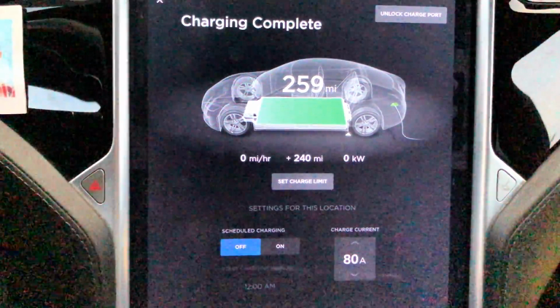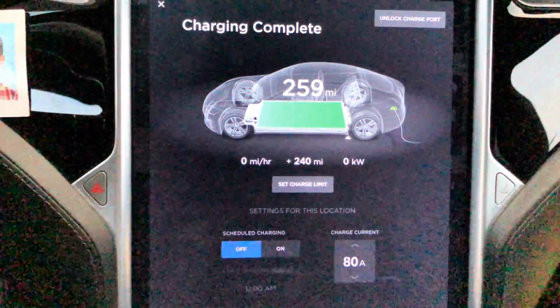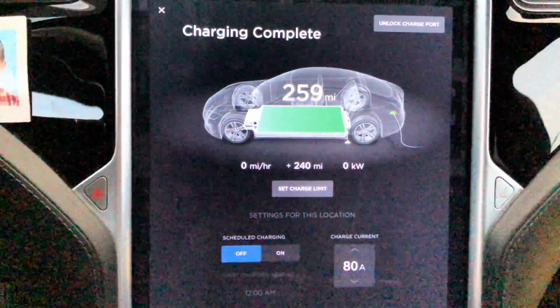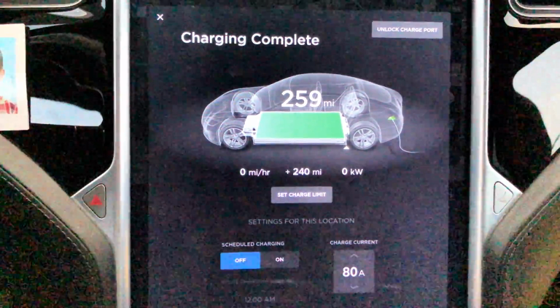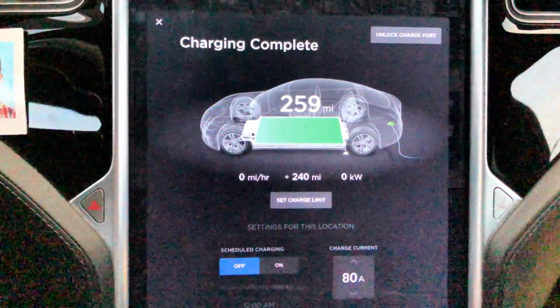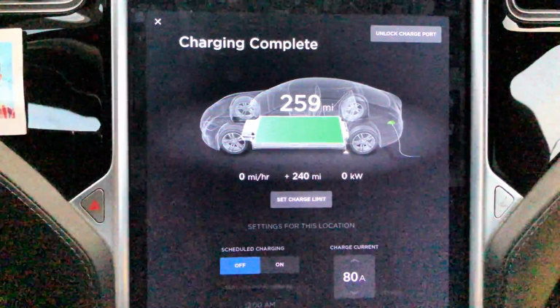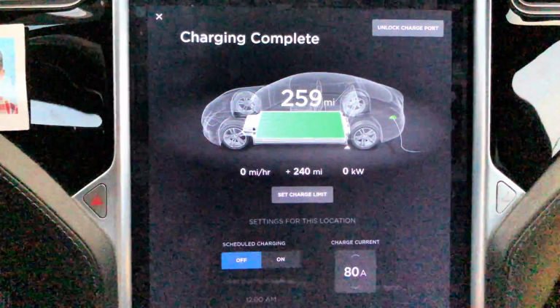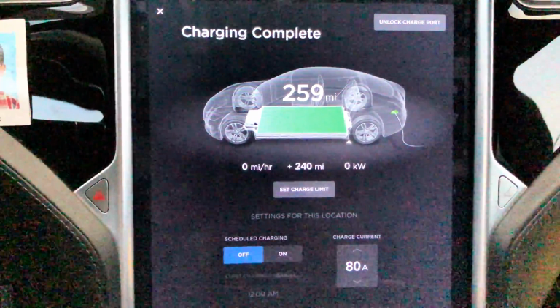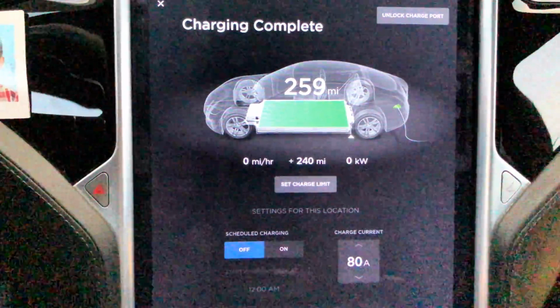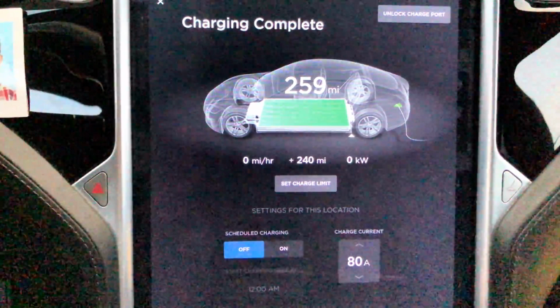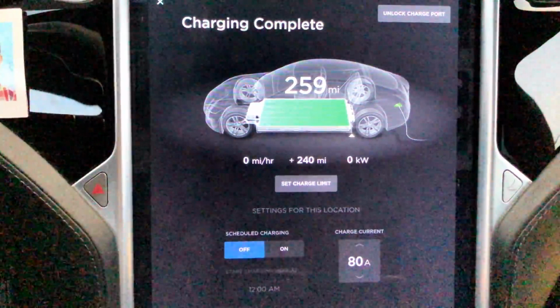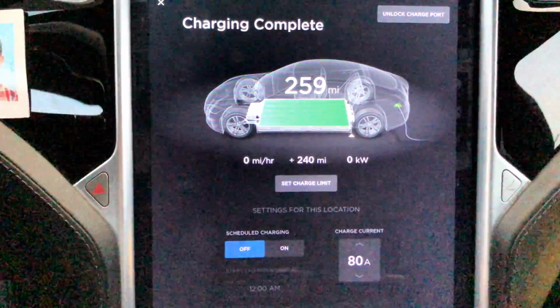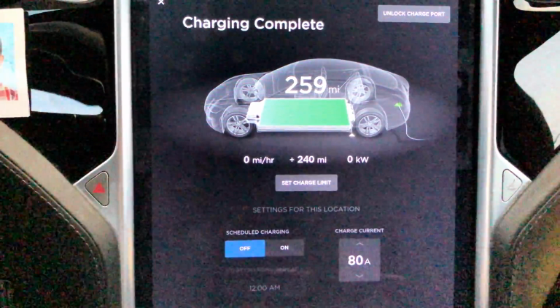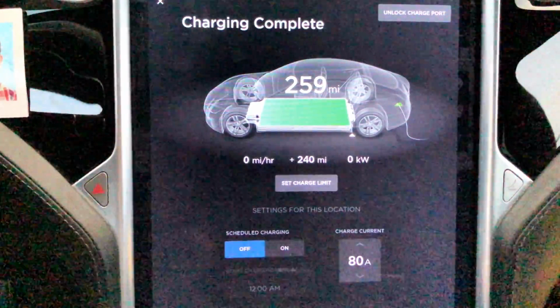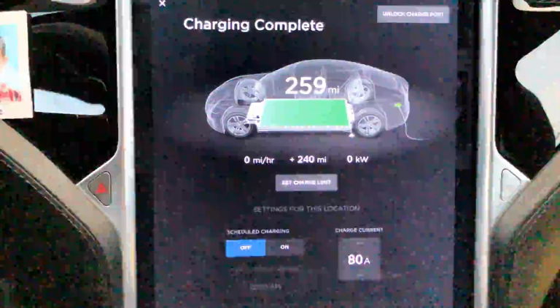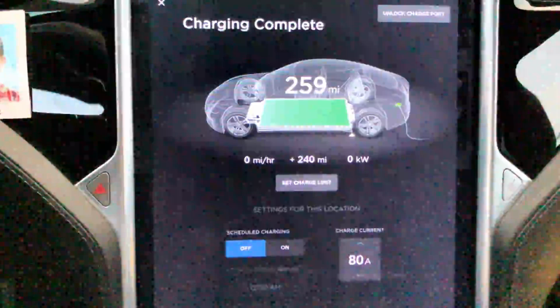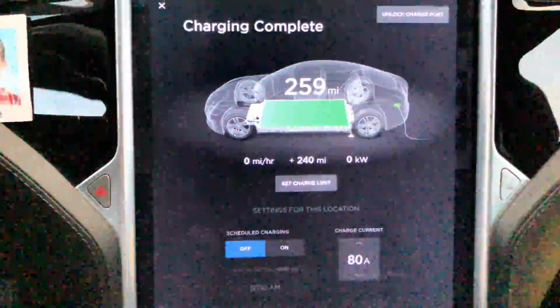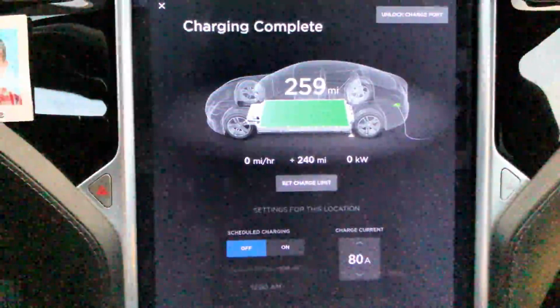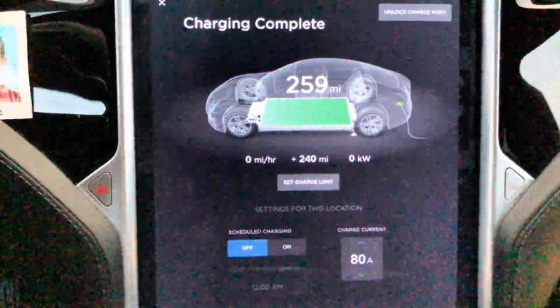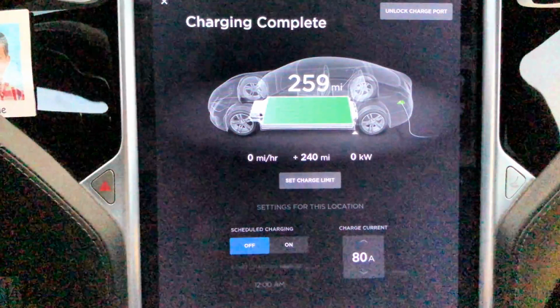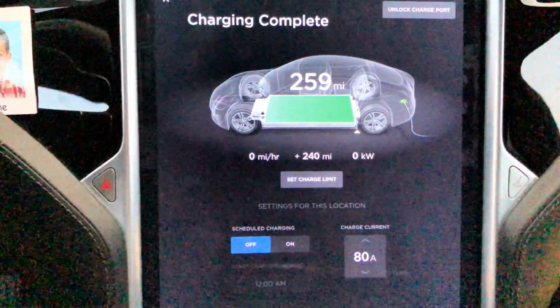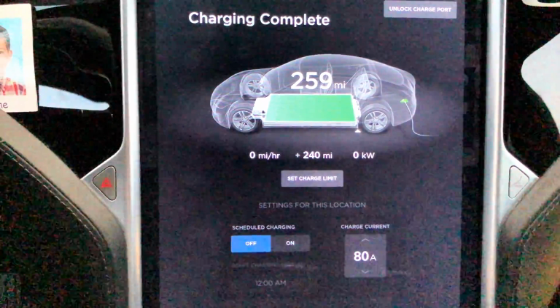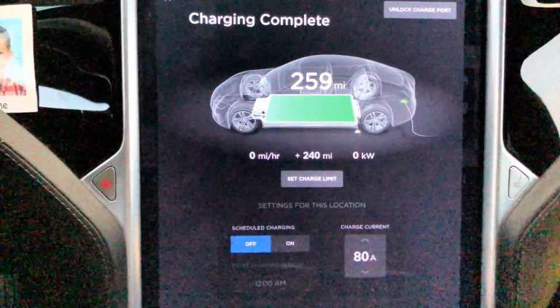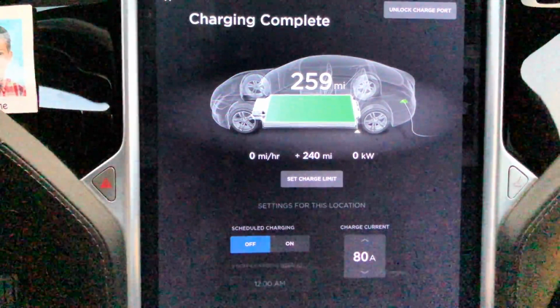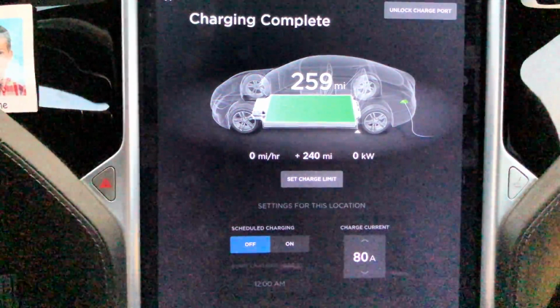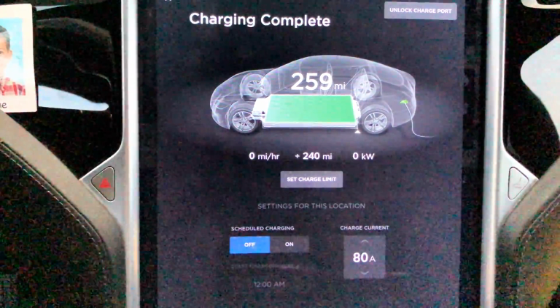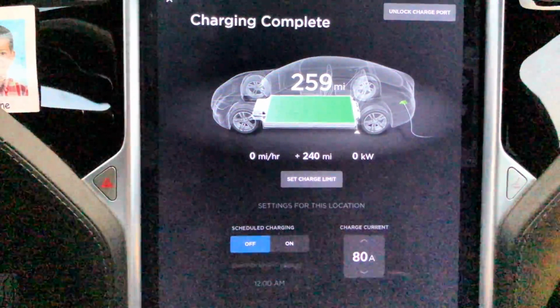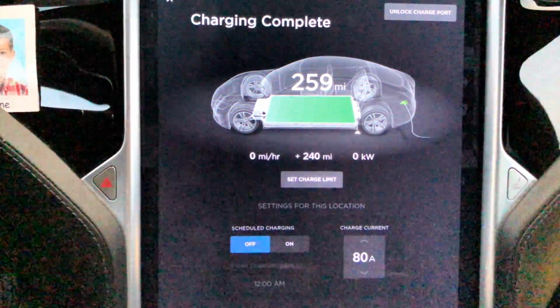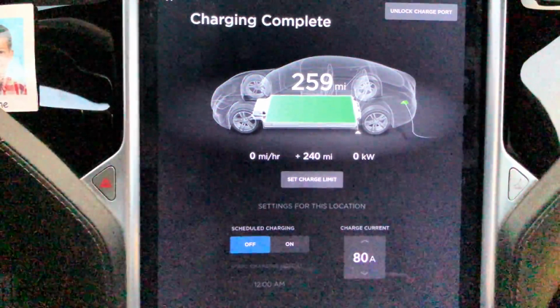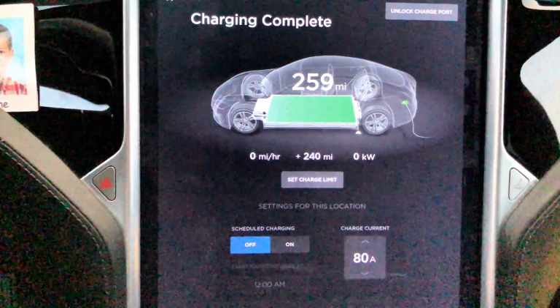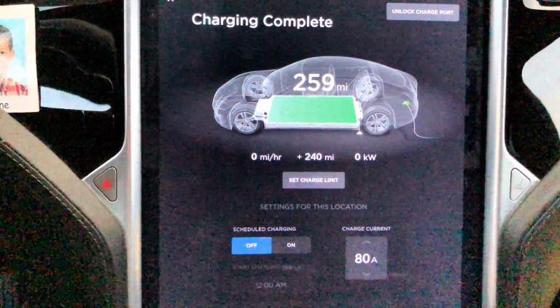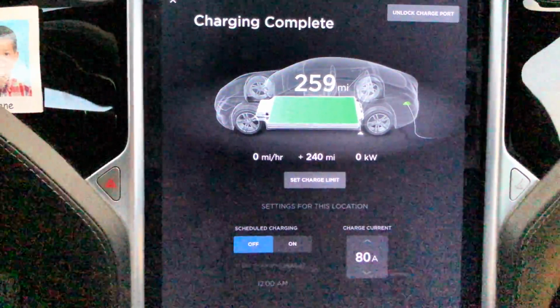It looks like Tesla may potentially be limiting the charge rate of my pack. But hey, it's normal.